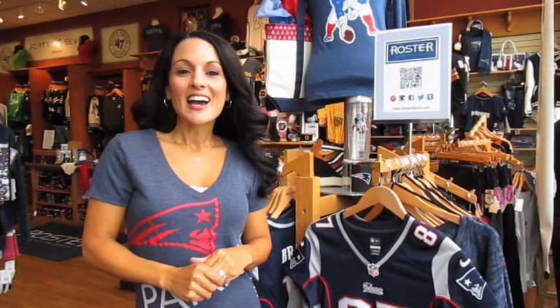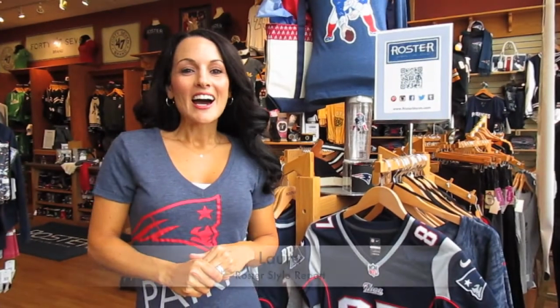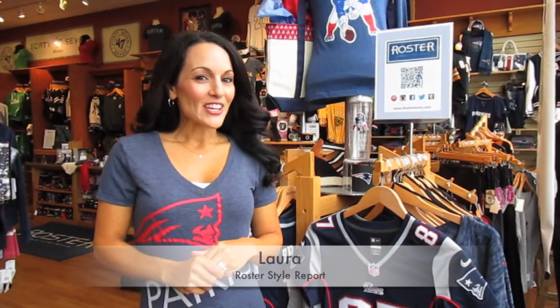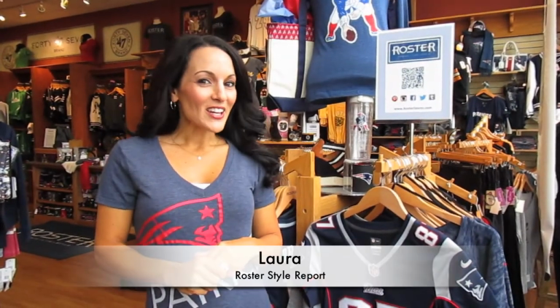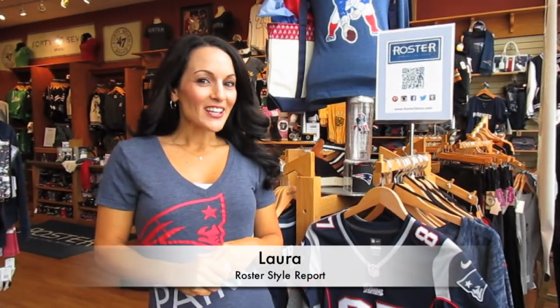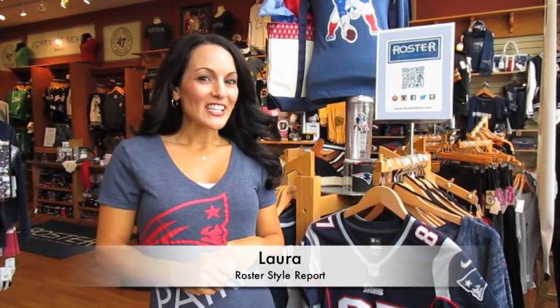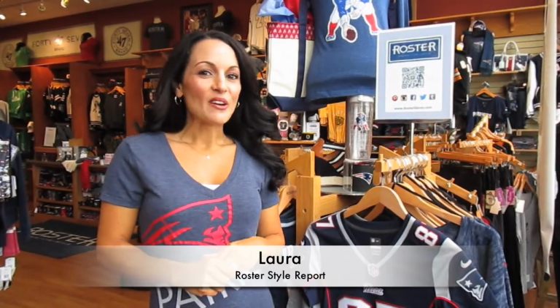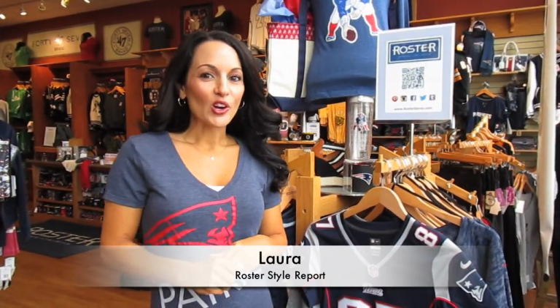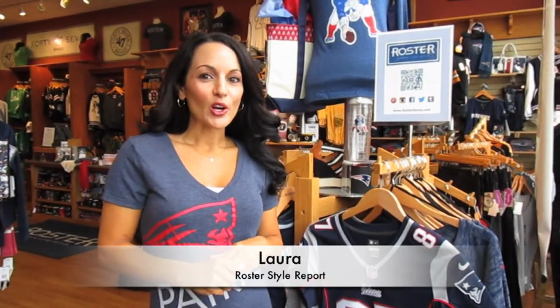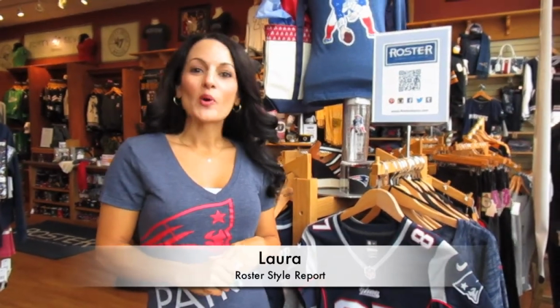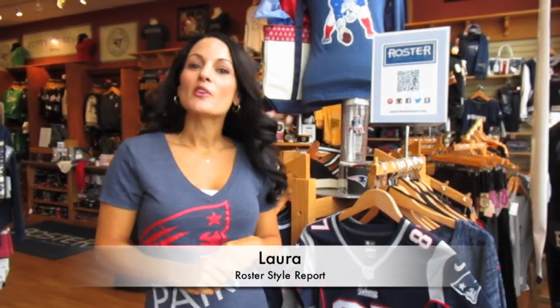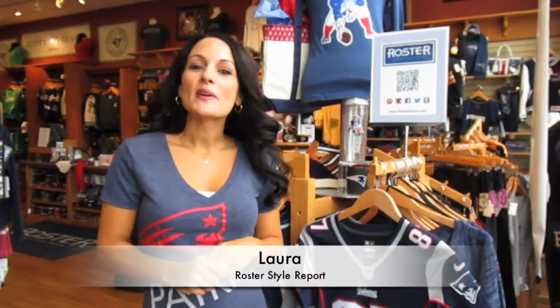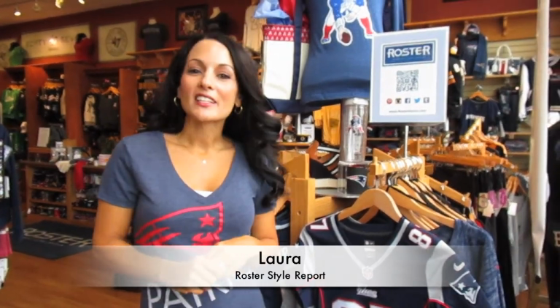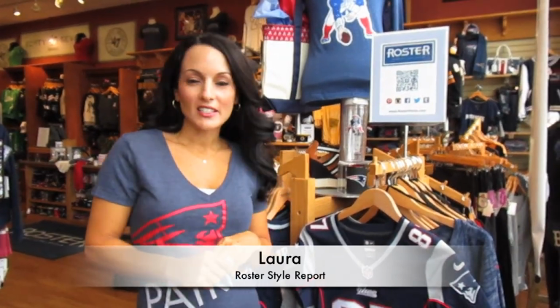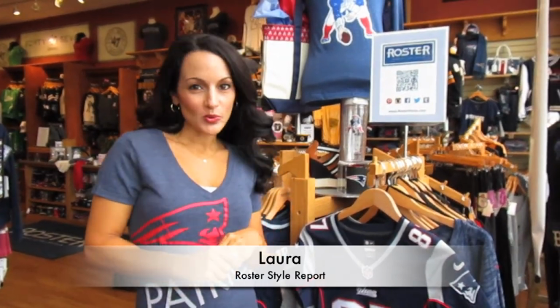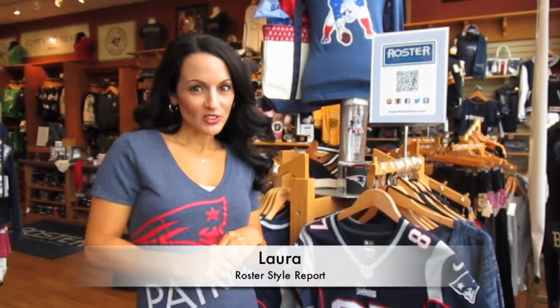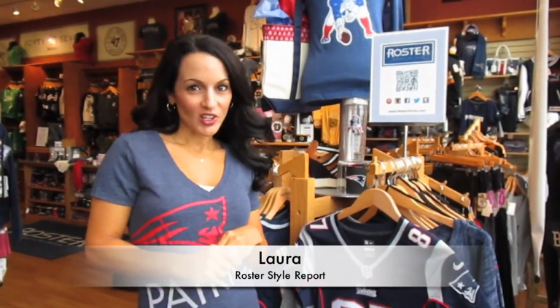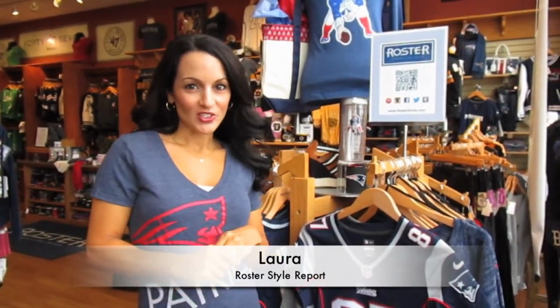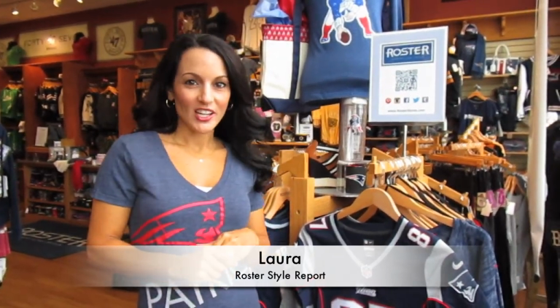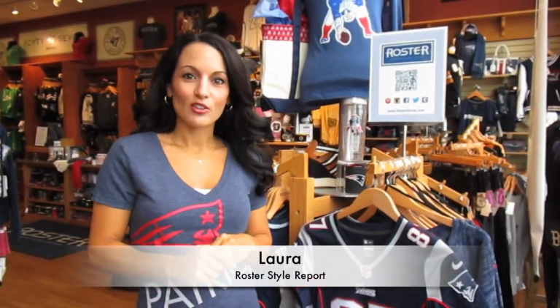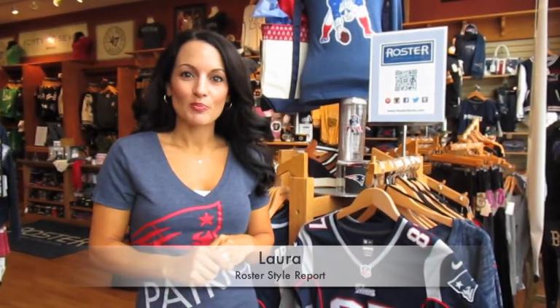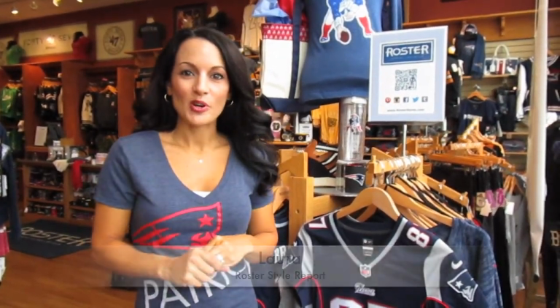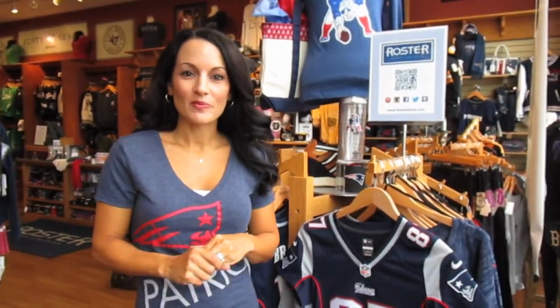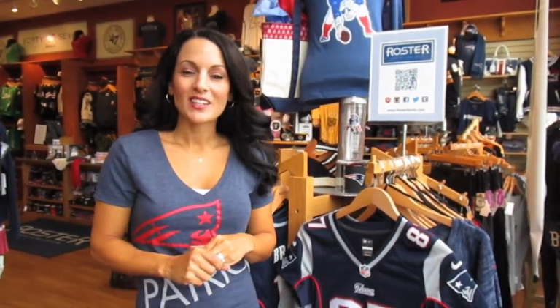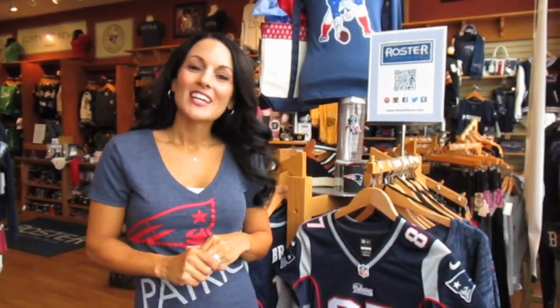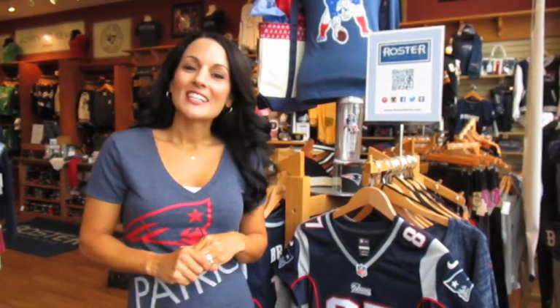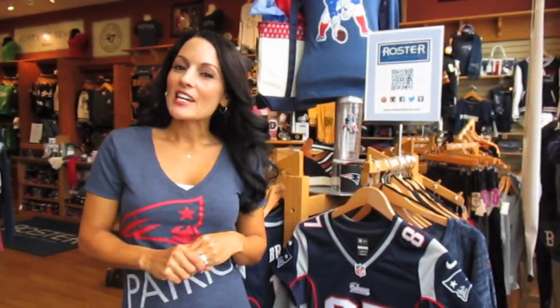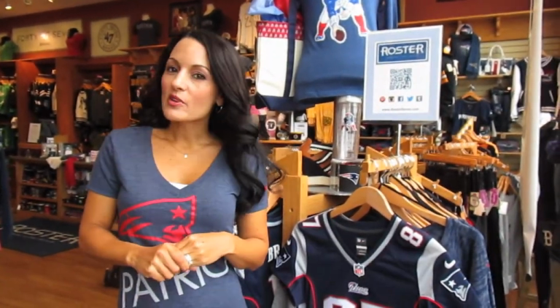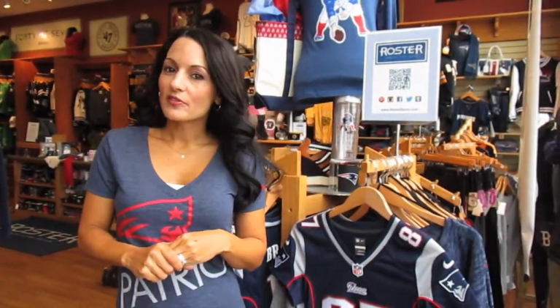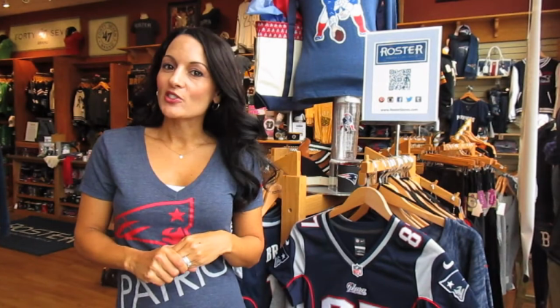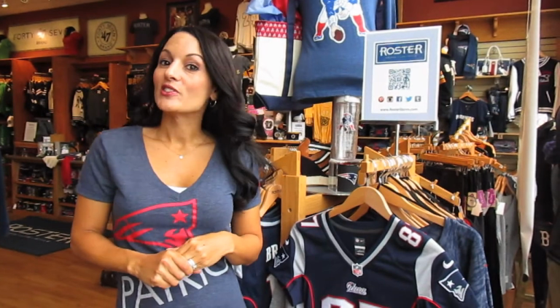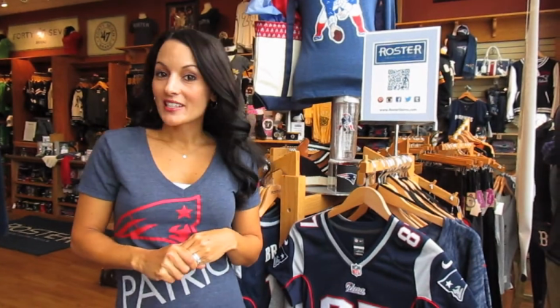Hi you guys, I'm Laura. Welcome back to this week's Roster Style Report. Today I want to feature Nike.